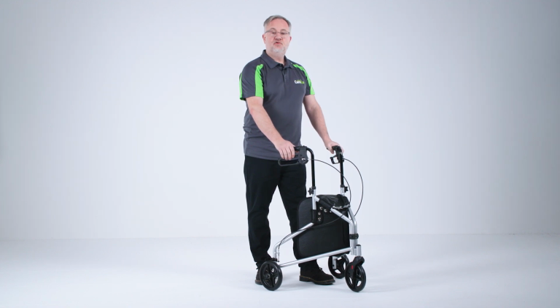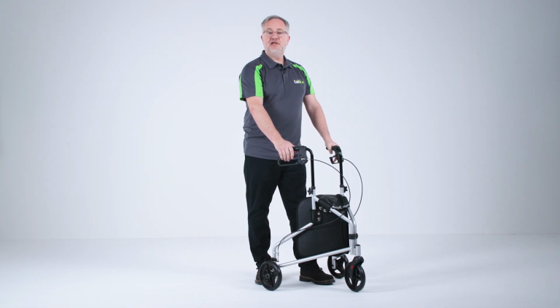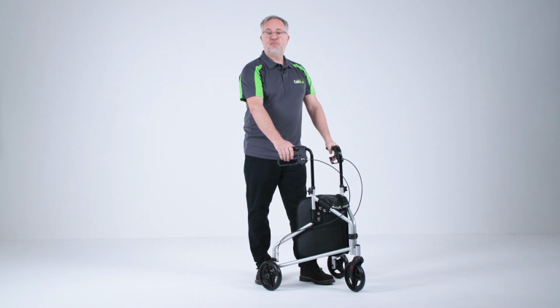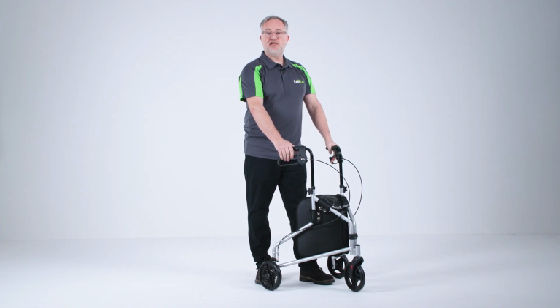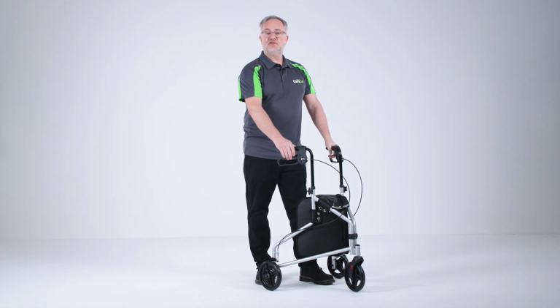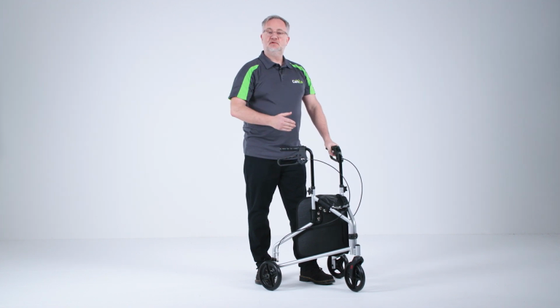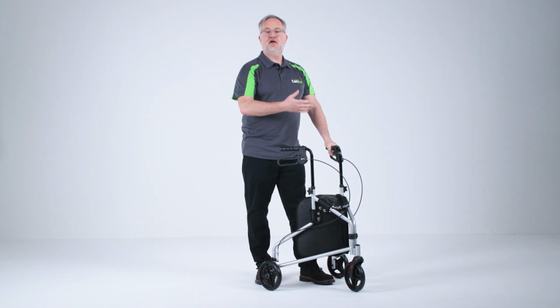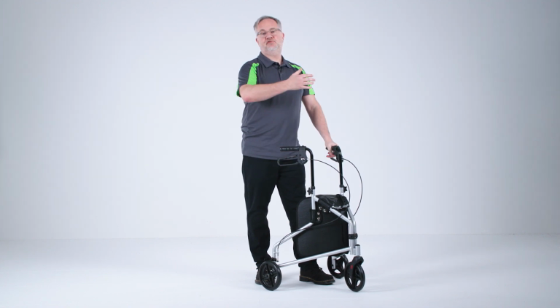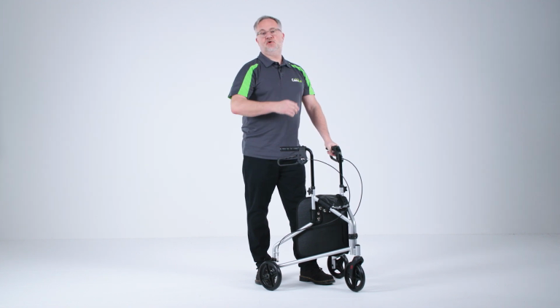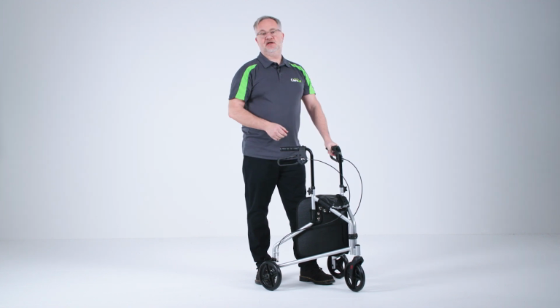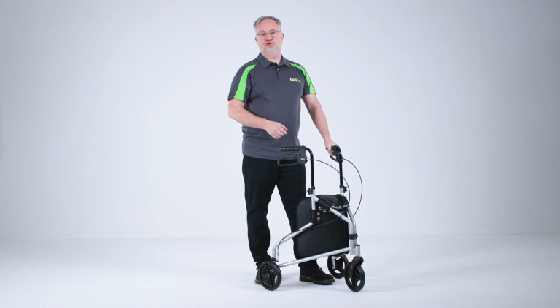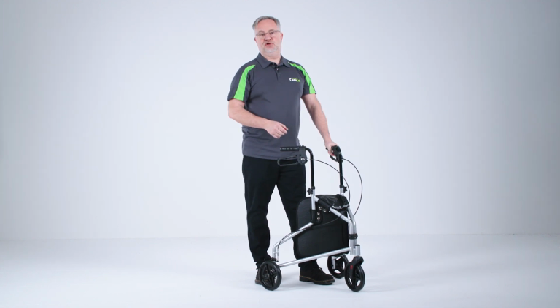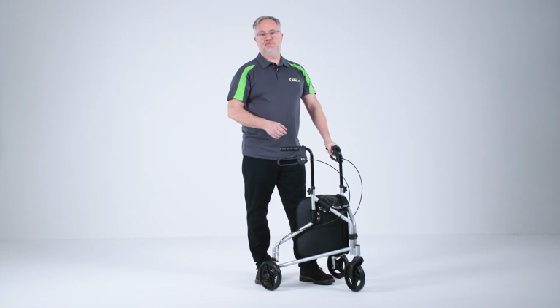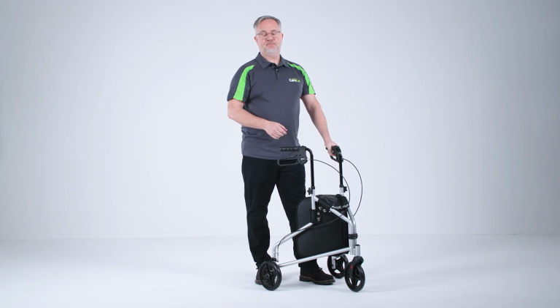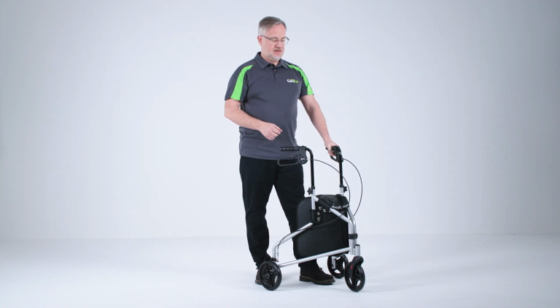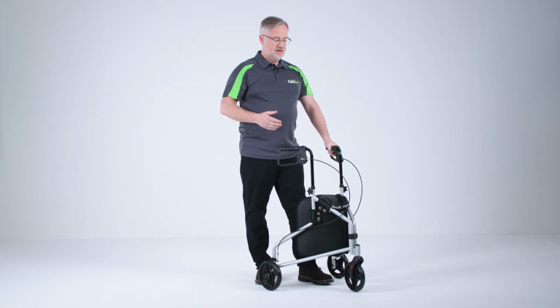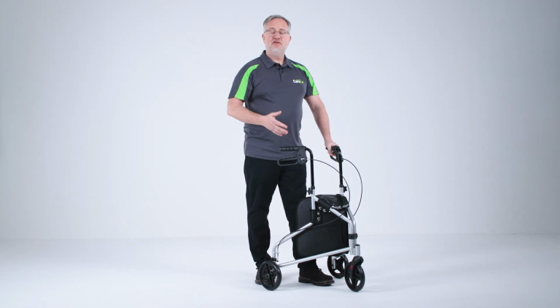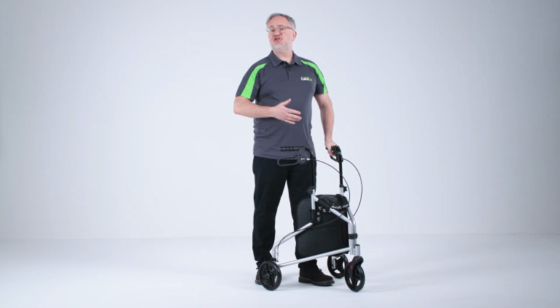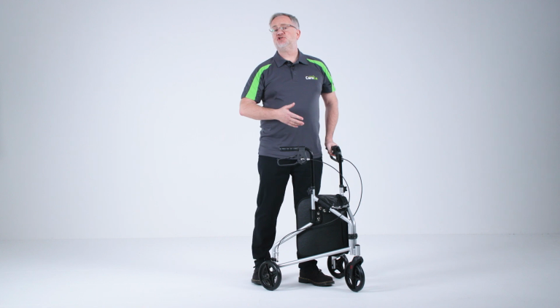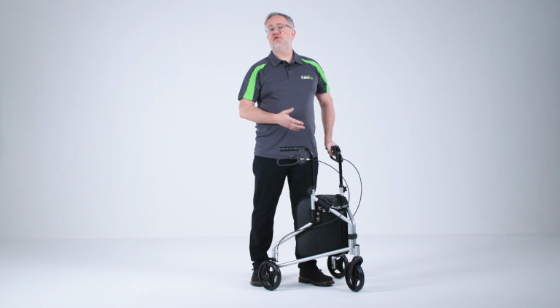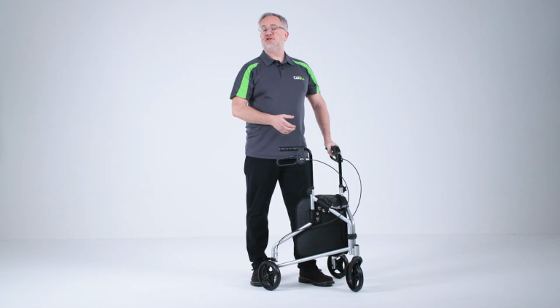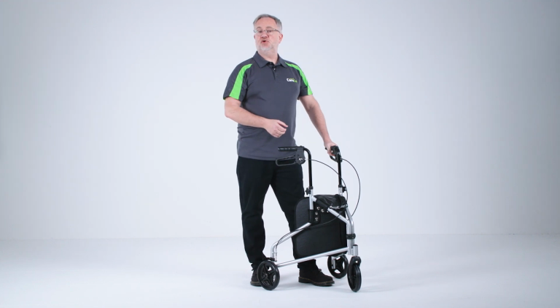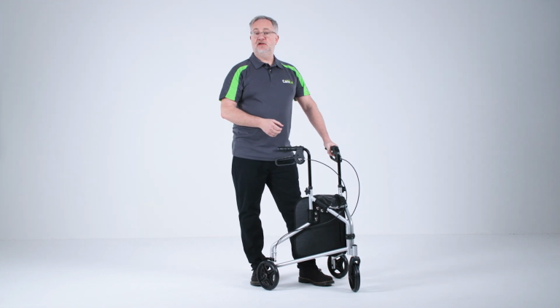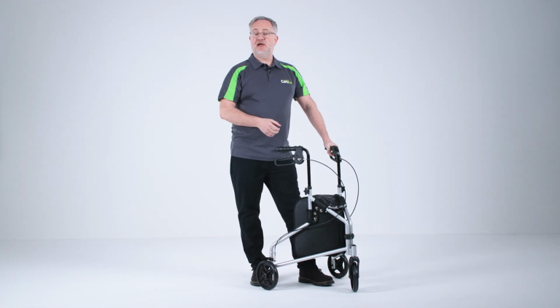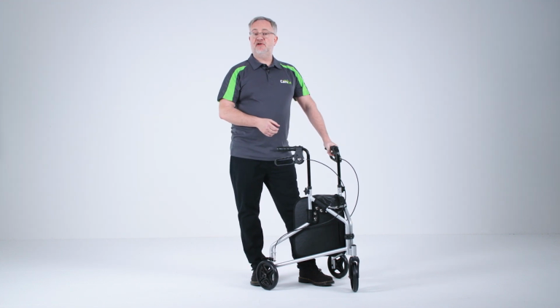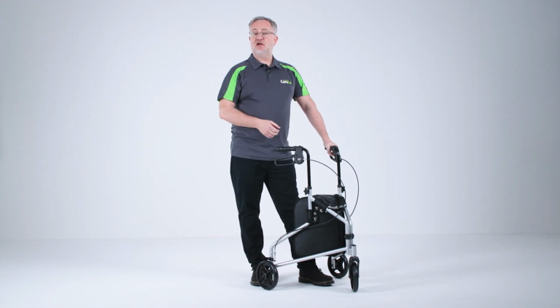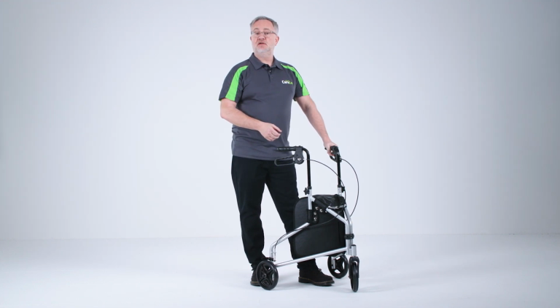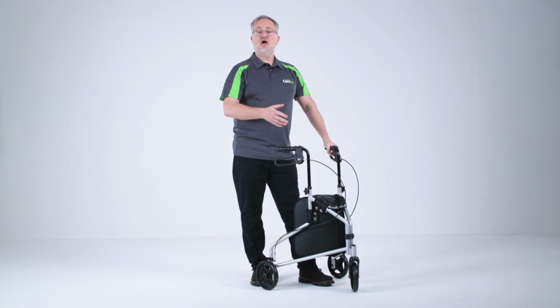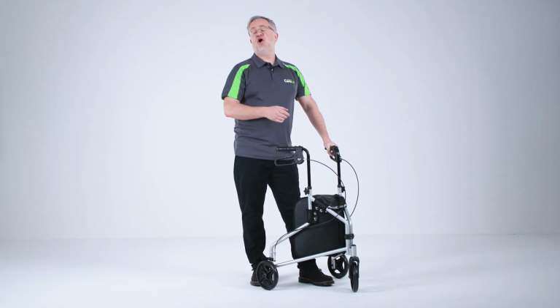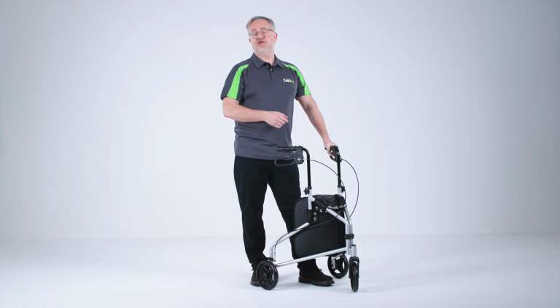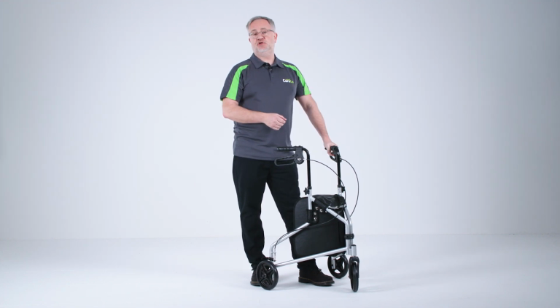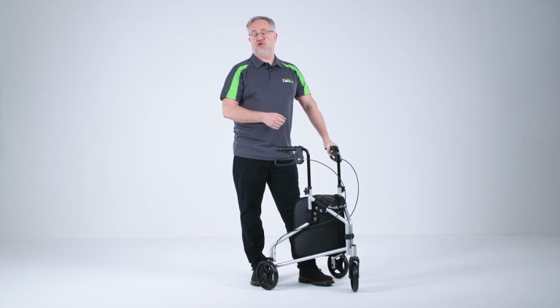Release the brakes and off we go again on your journey. These are just some of the features that we love about the Vesla and we hope that you do too.